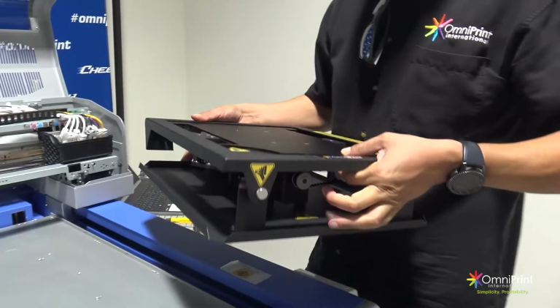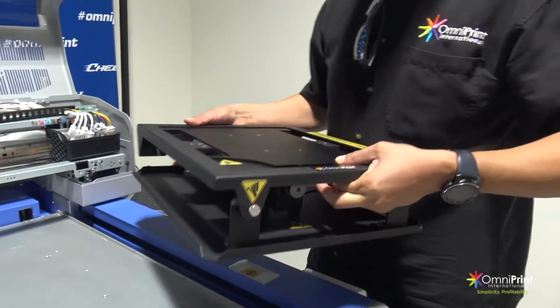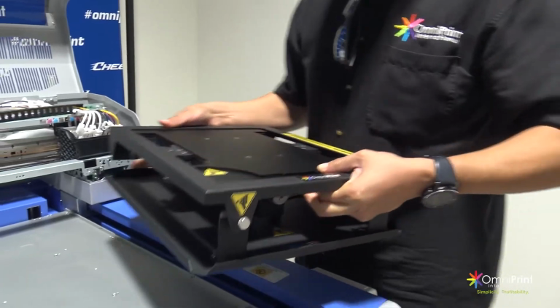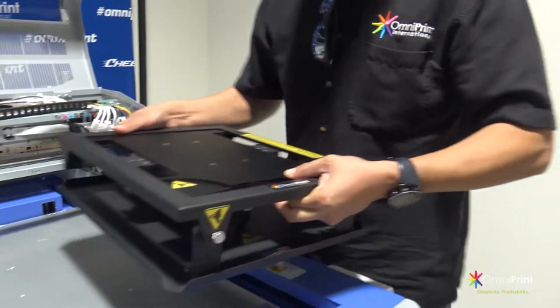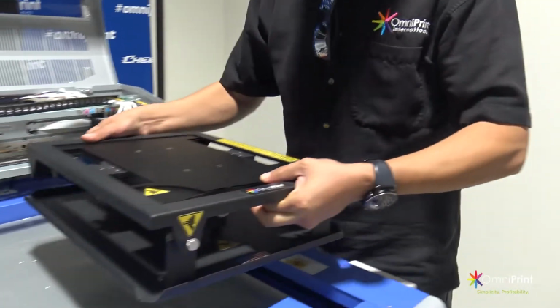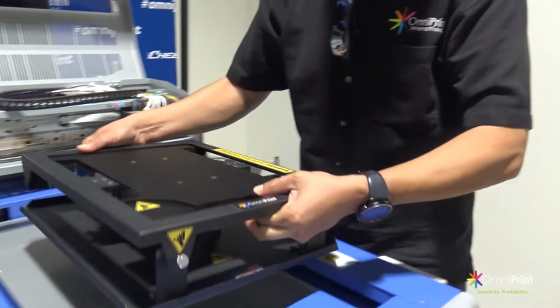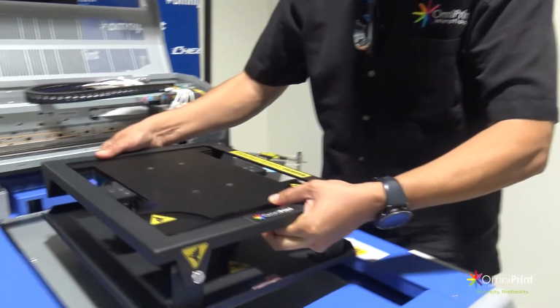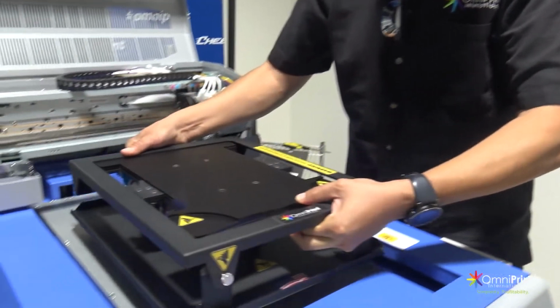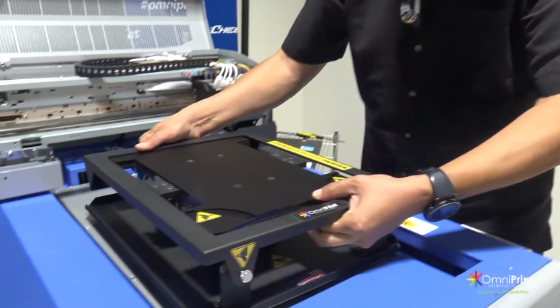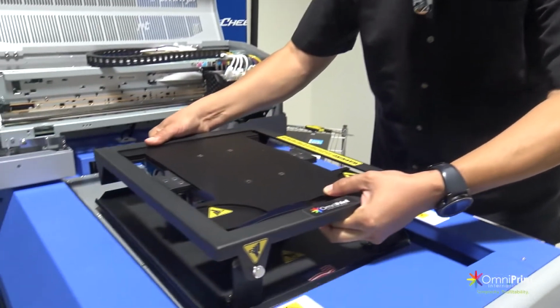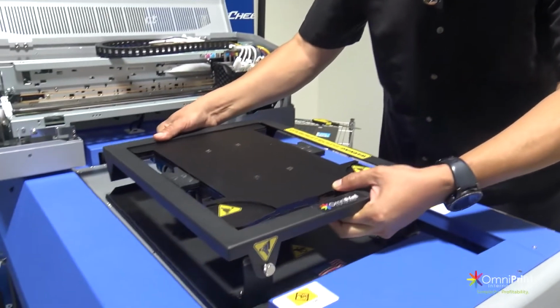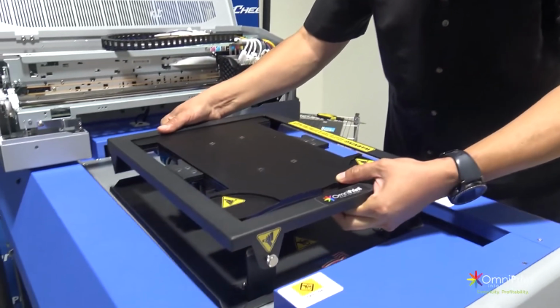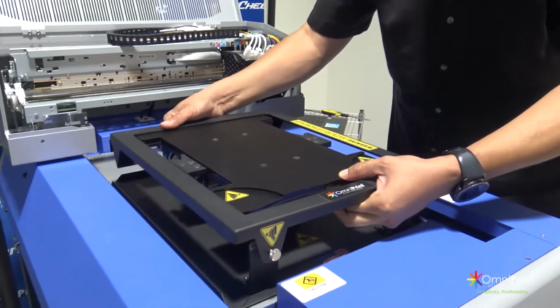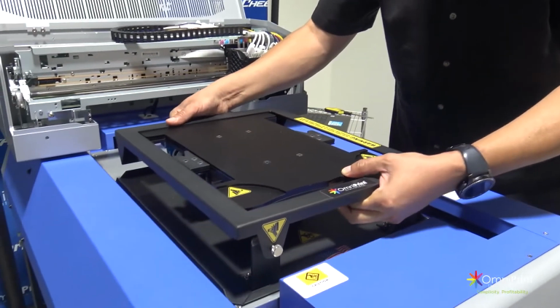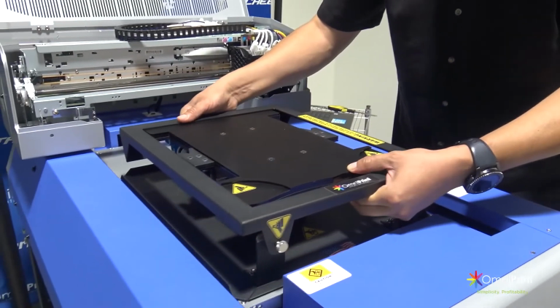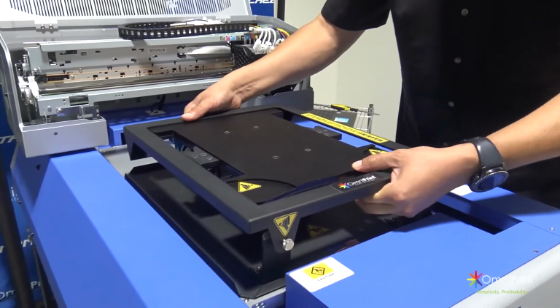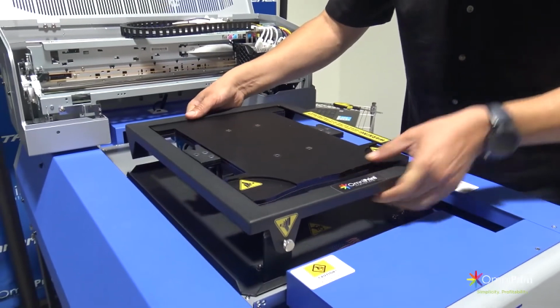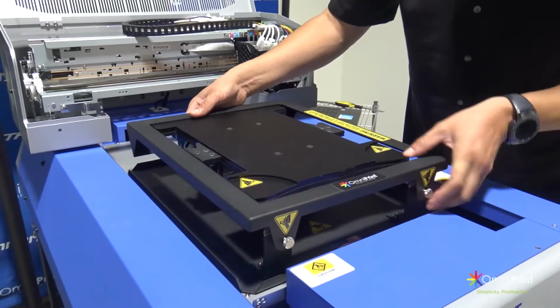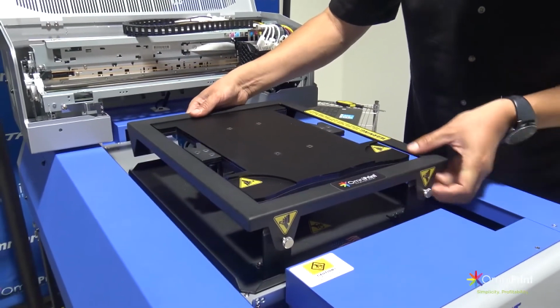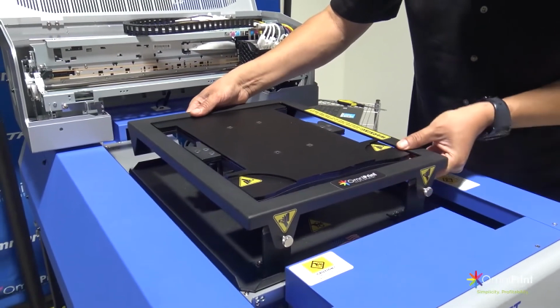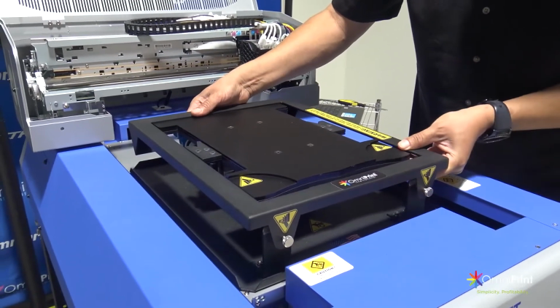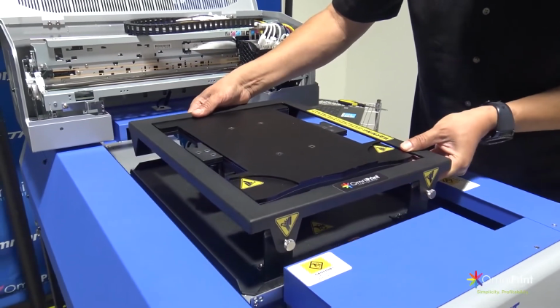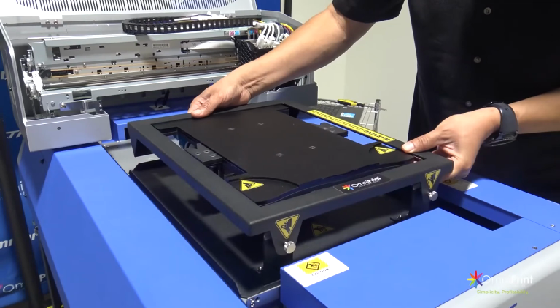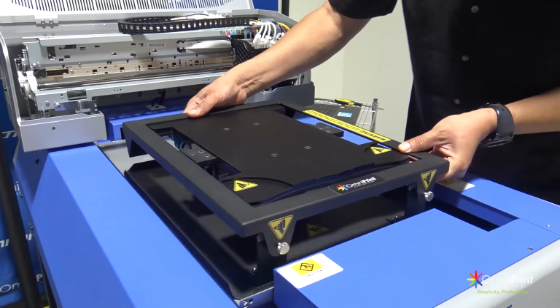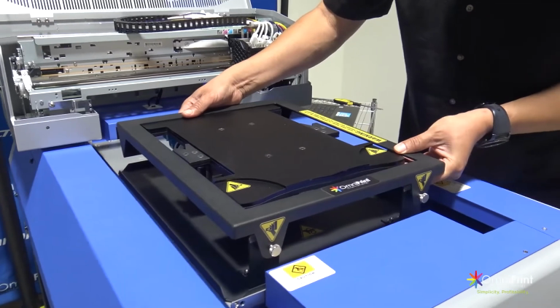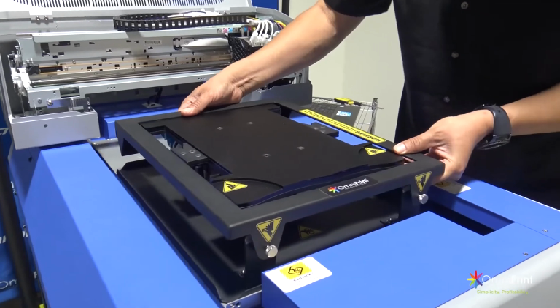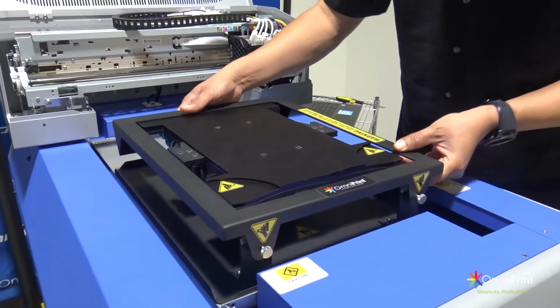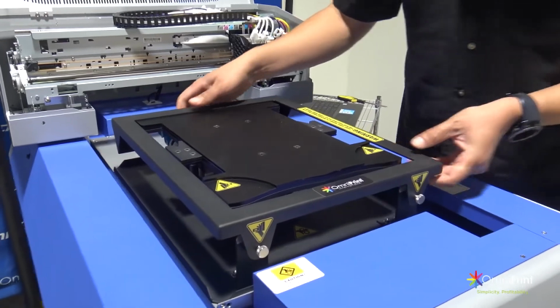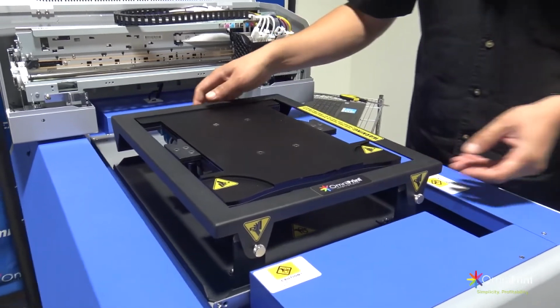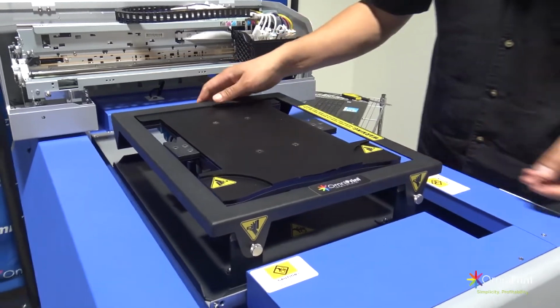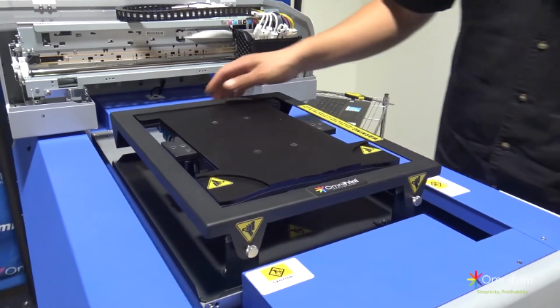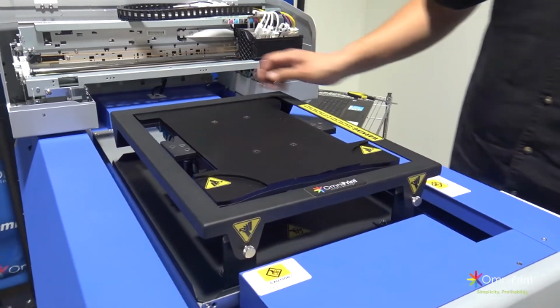Carefully grab your platen and place it on top of the printer table and make sure that the platen is touching the lateral guide rails of the printer table.